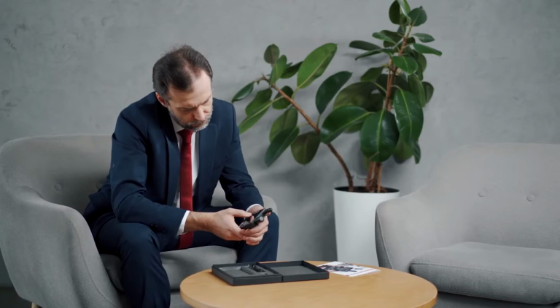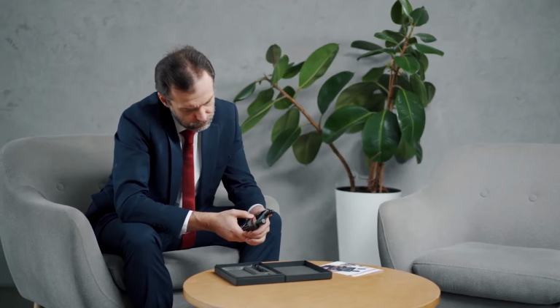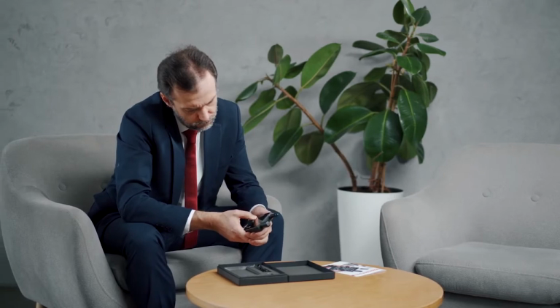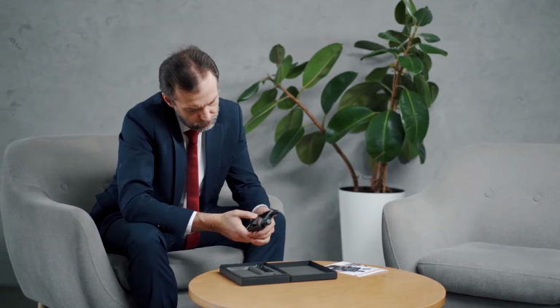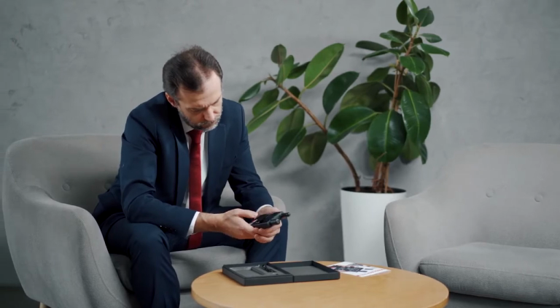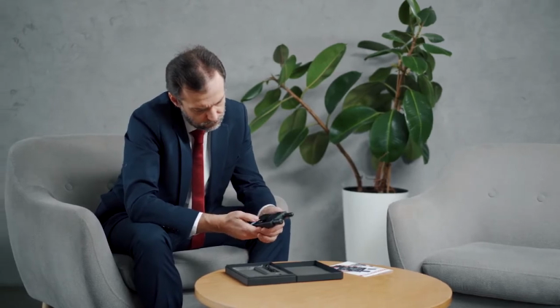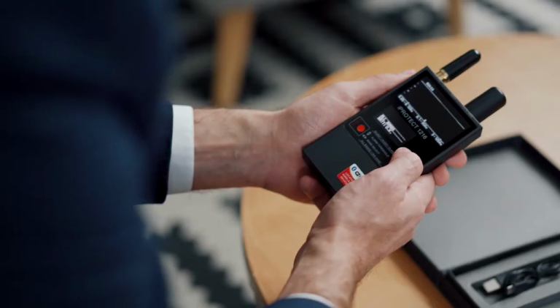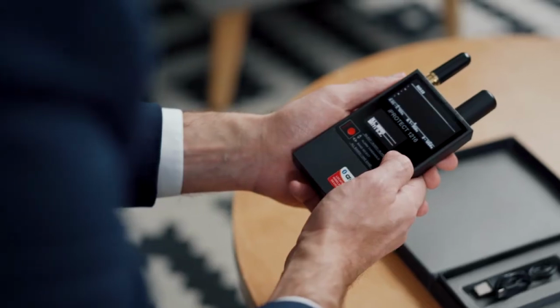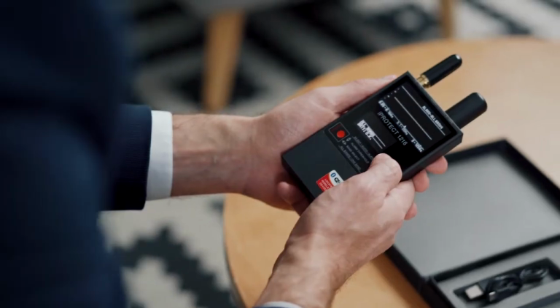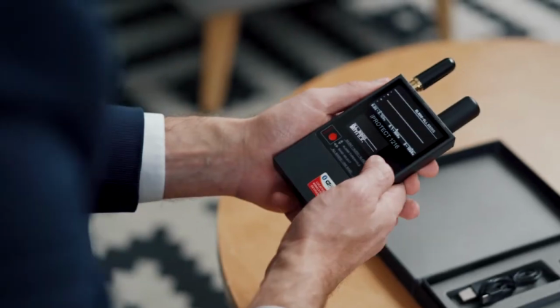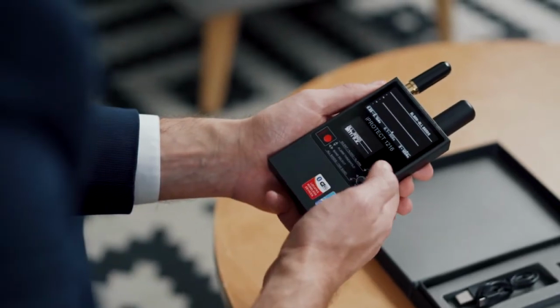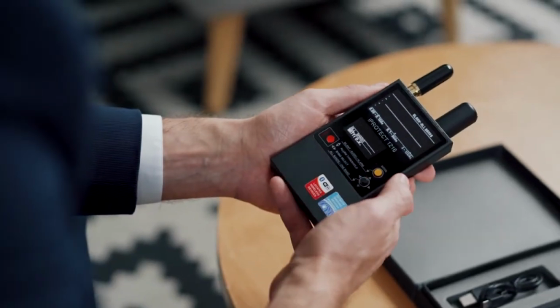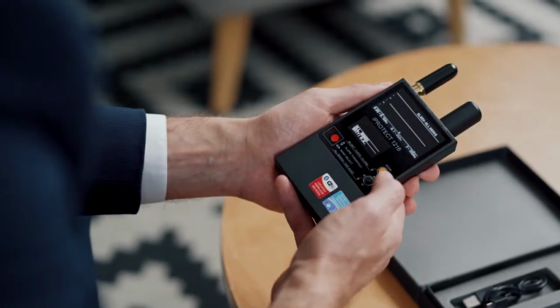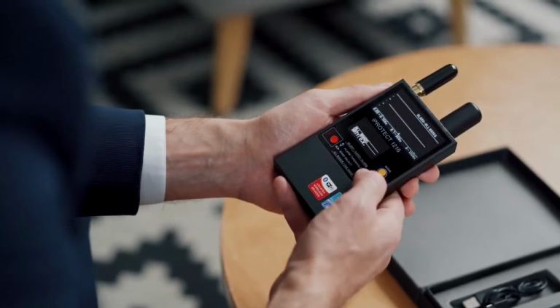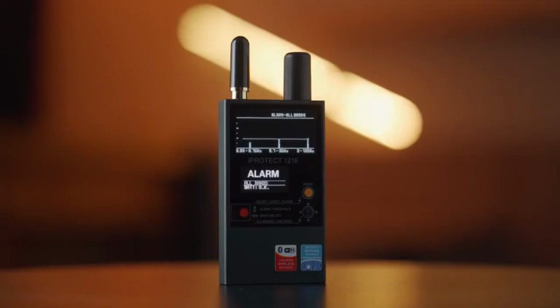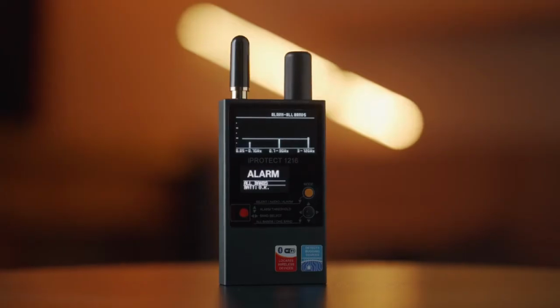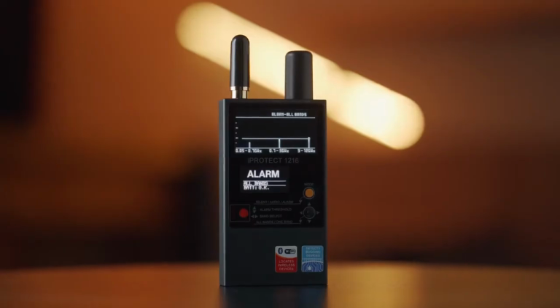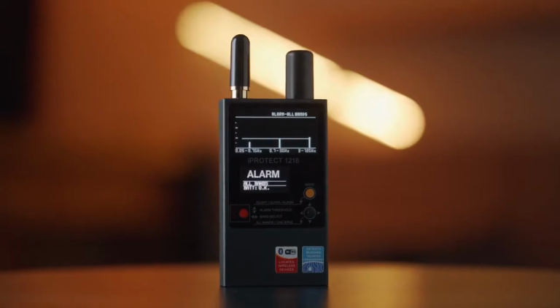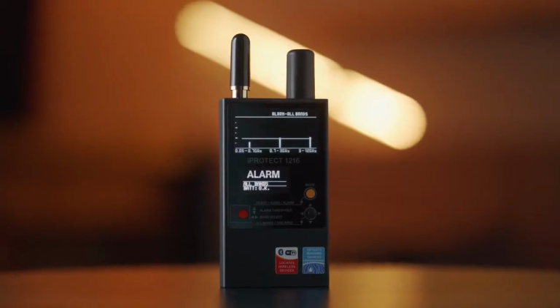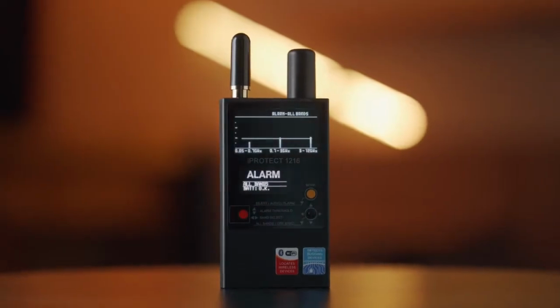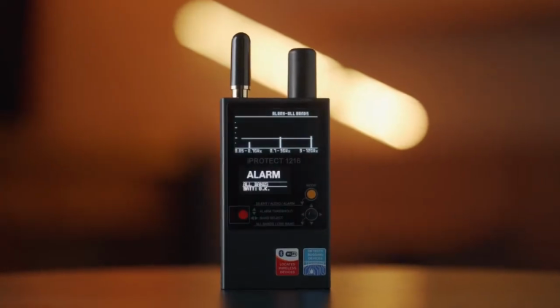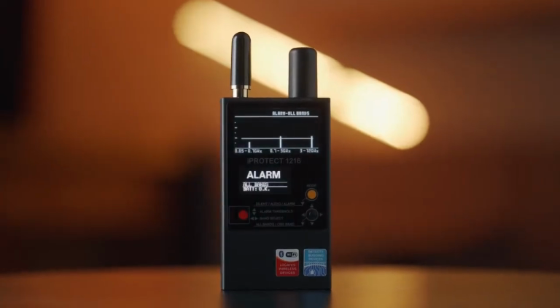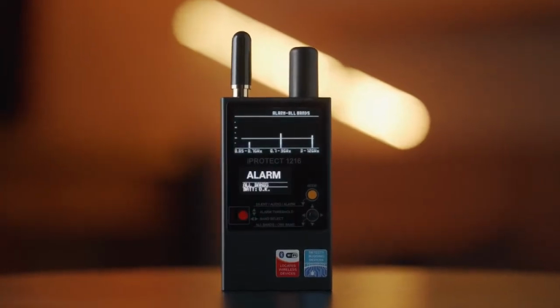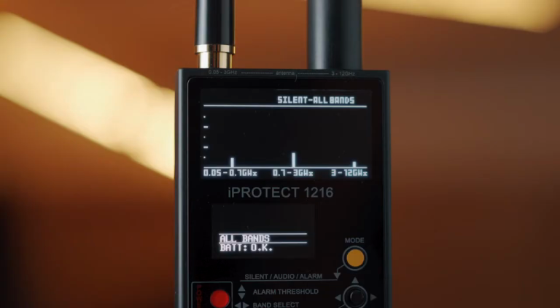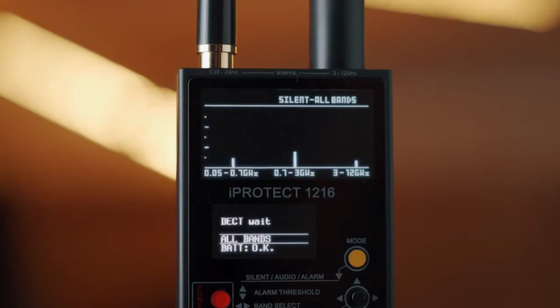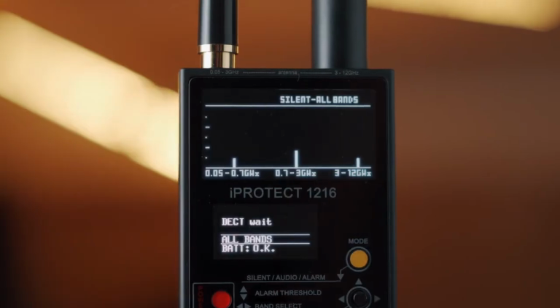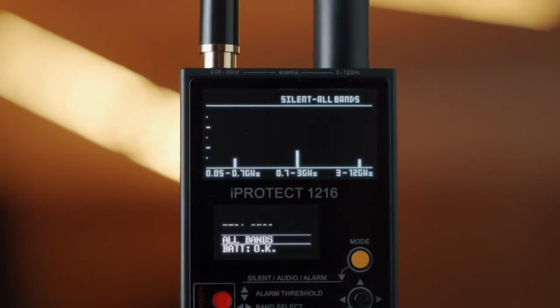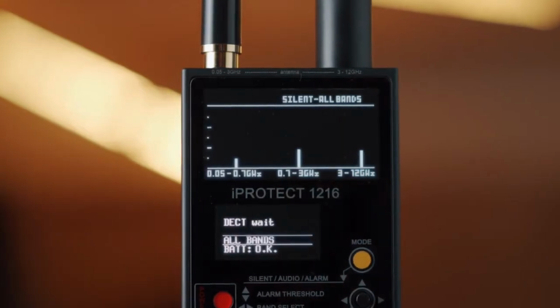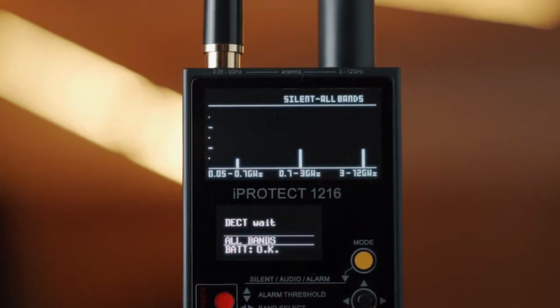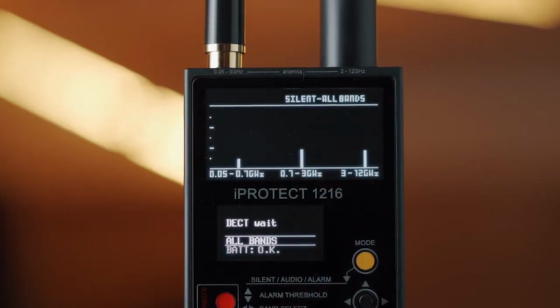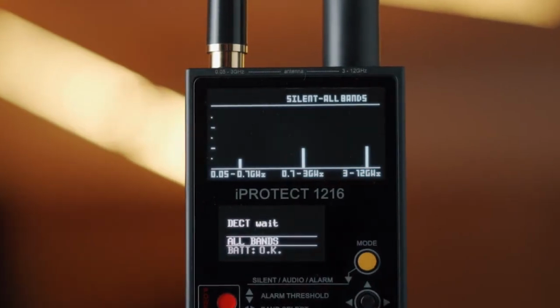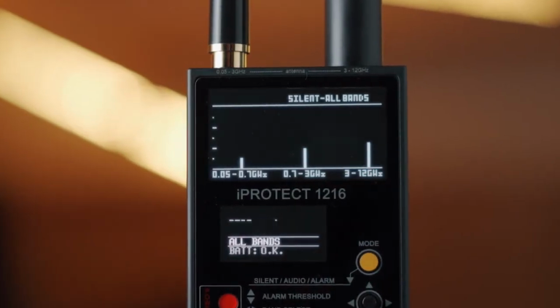Turn on the iProtect 1216 and make sure the device is in the all bands display mode with three bar graphs displayed.